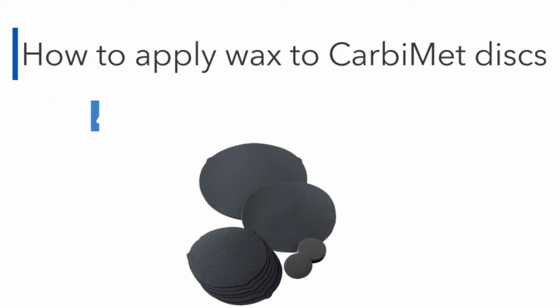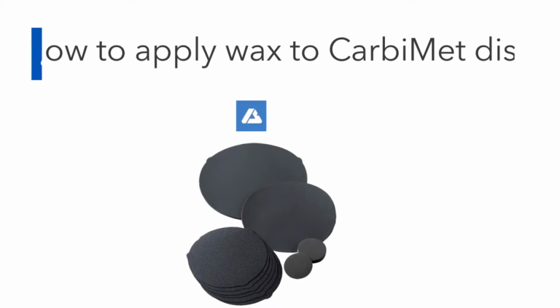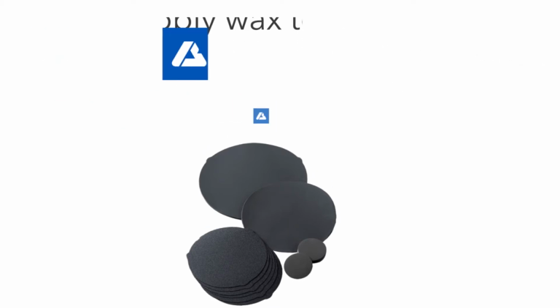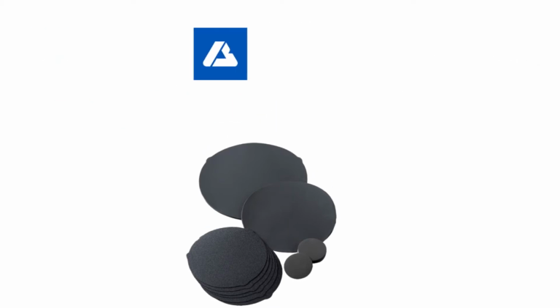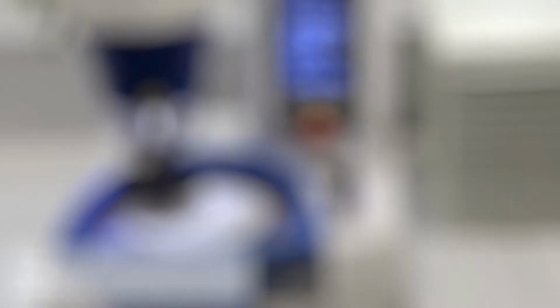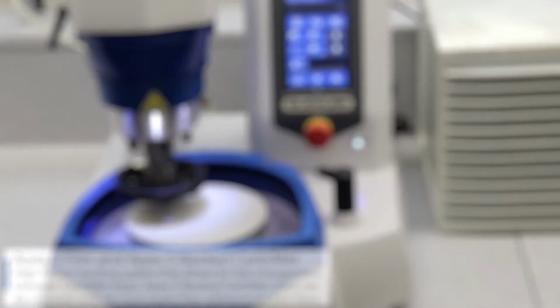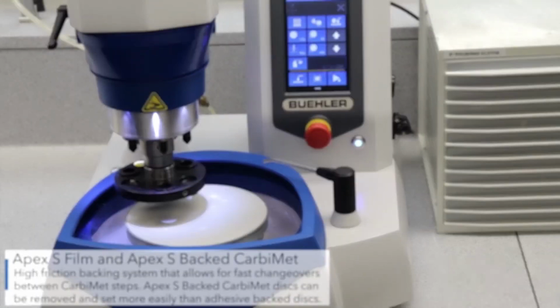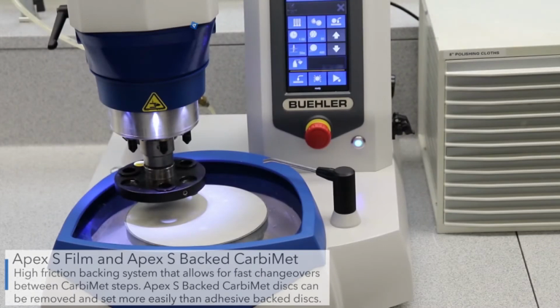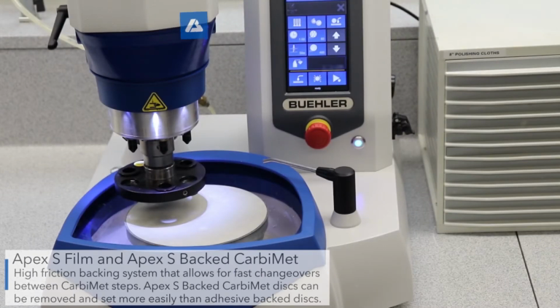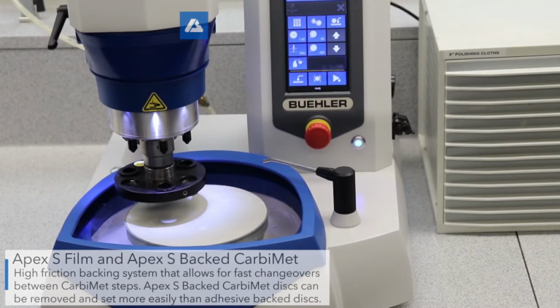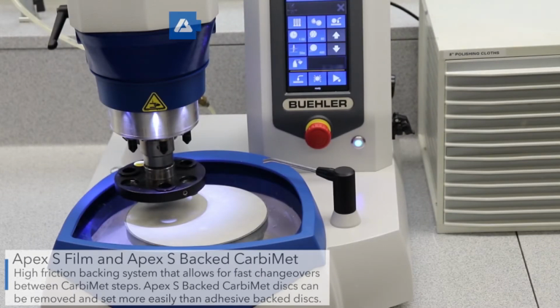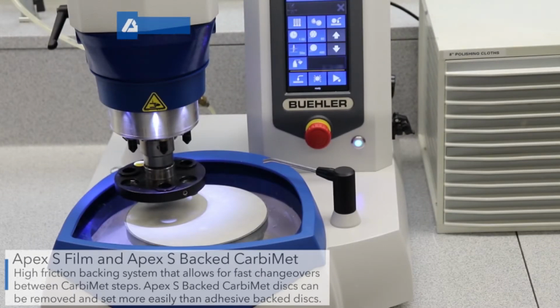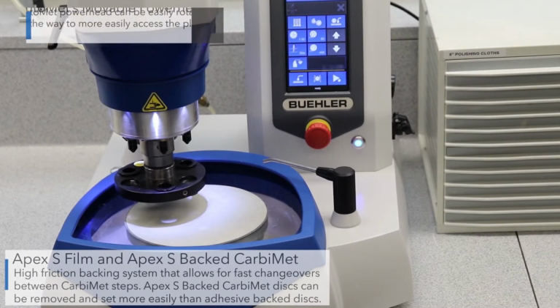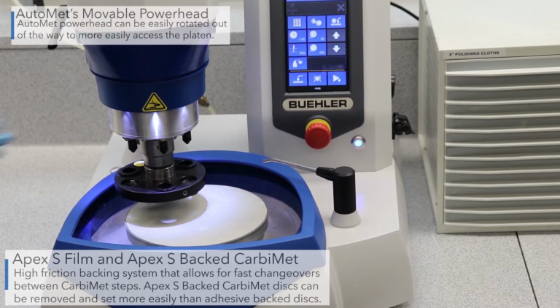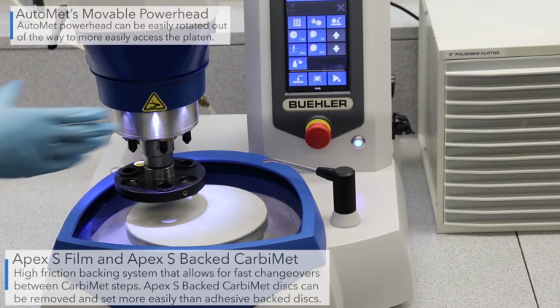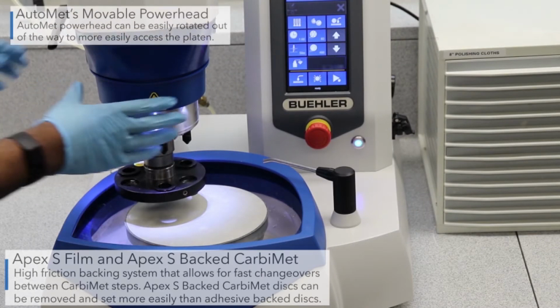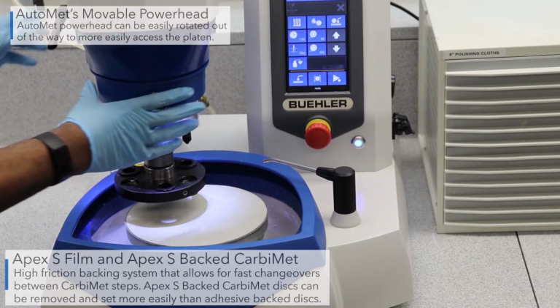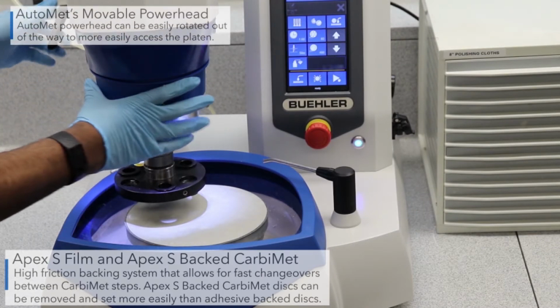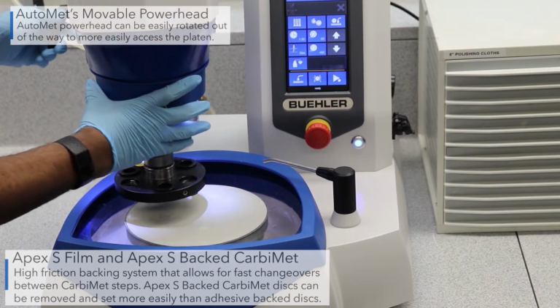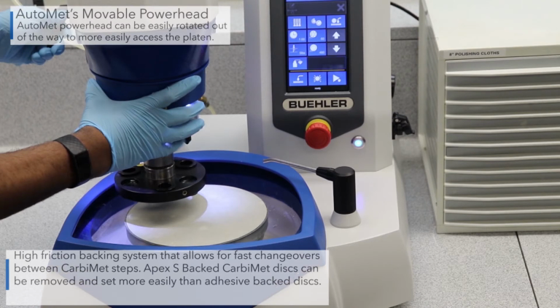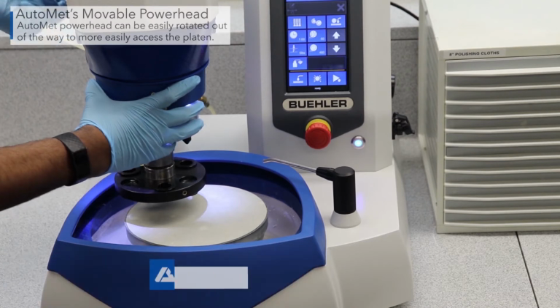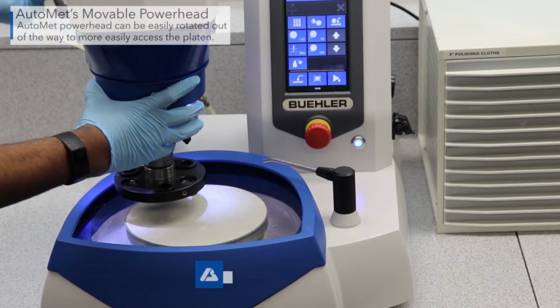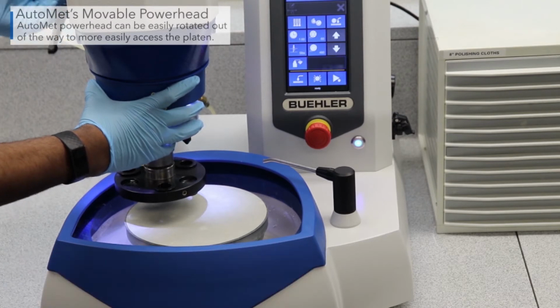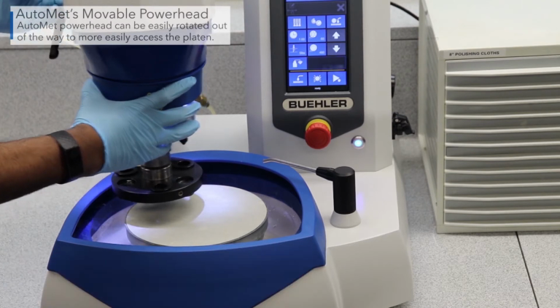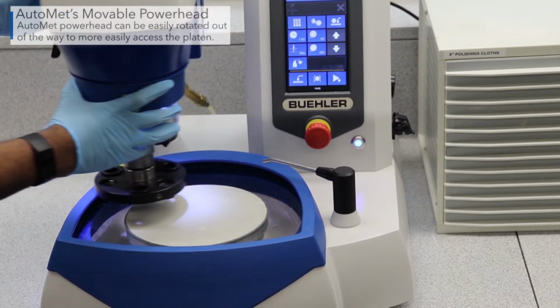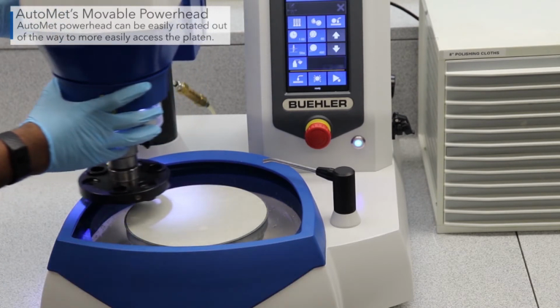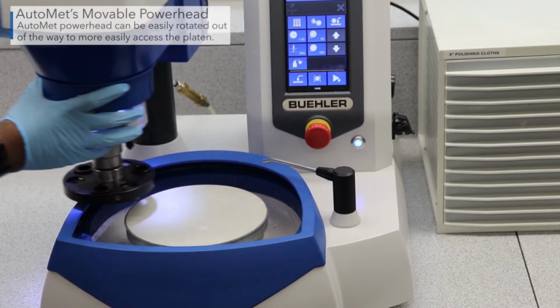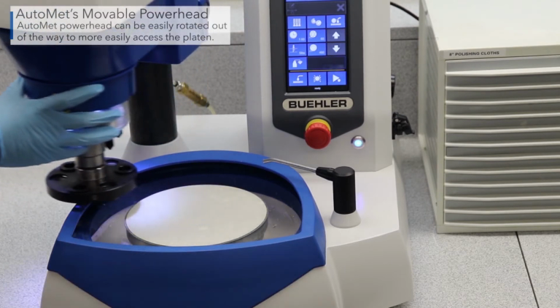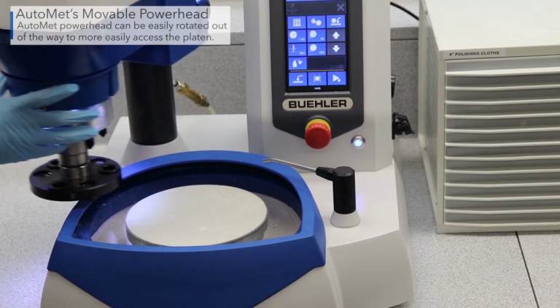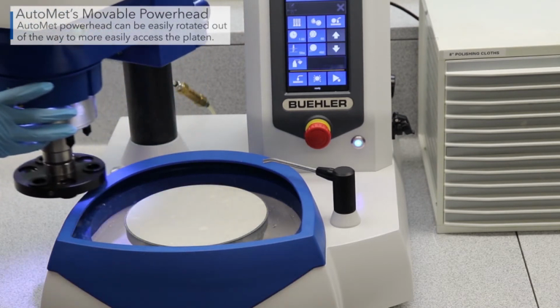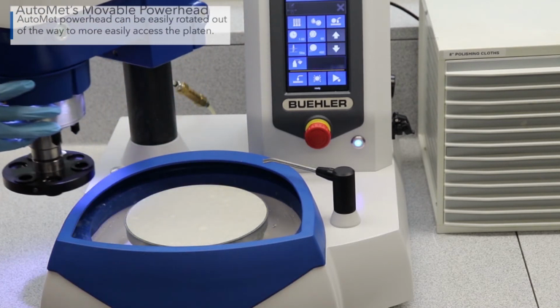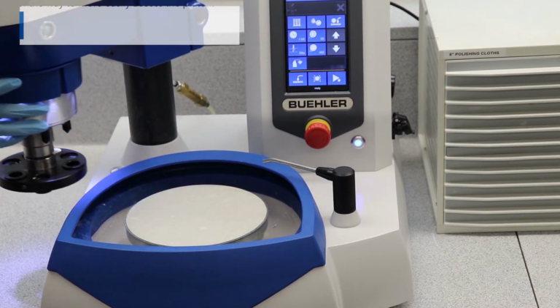The Apex-S system is used to allow a quick changeover of silicon carbide discs. Rotate the powerhead out of the way to more easily access the platen.